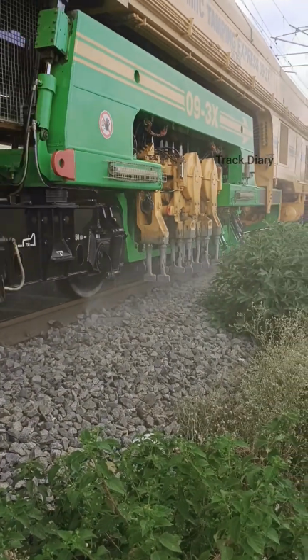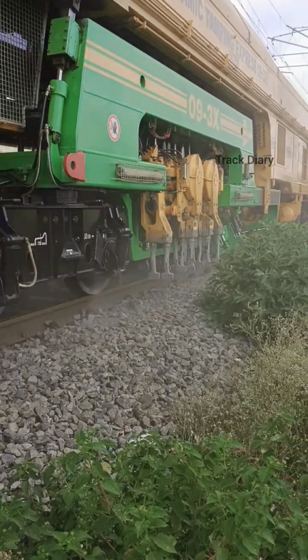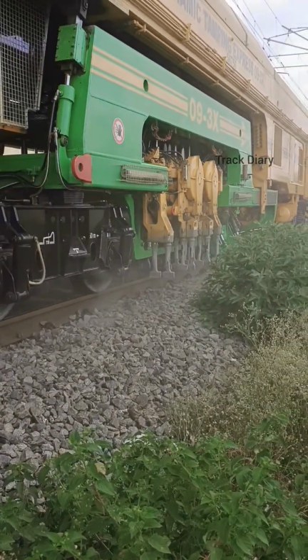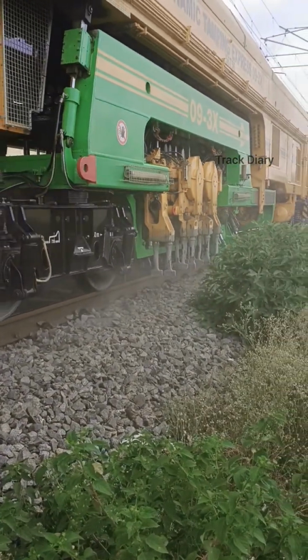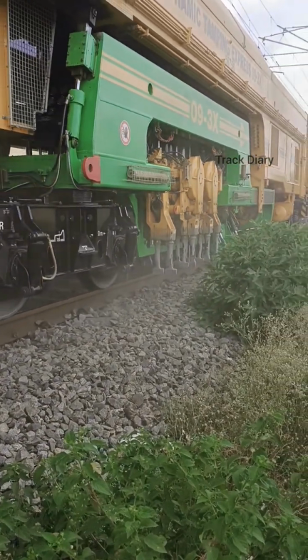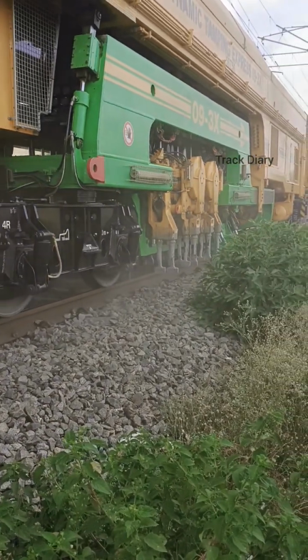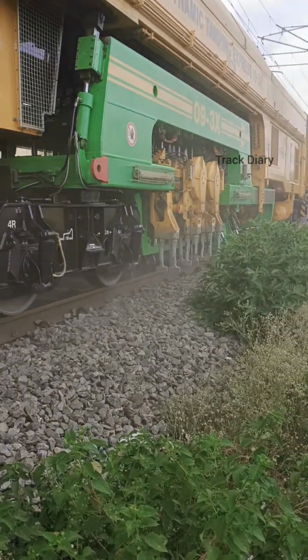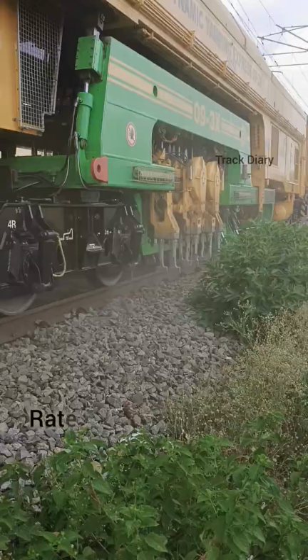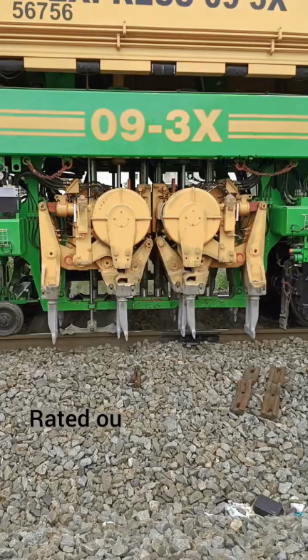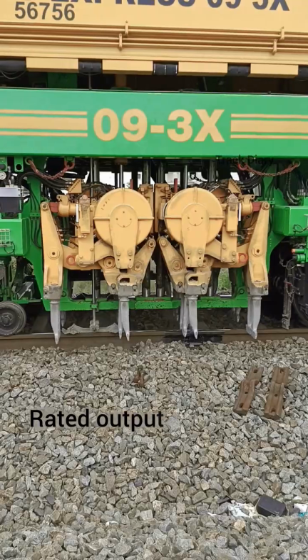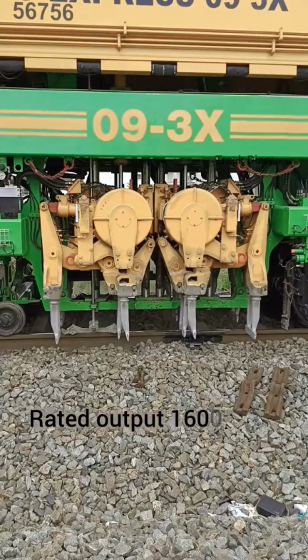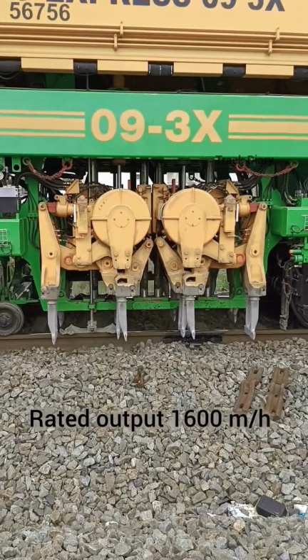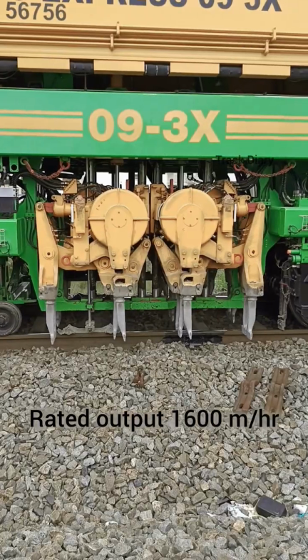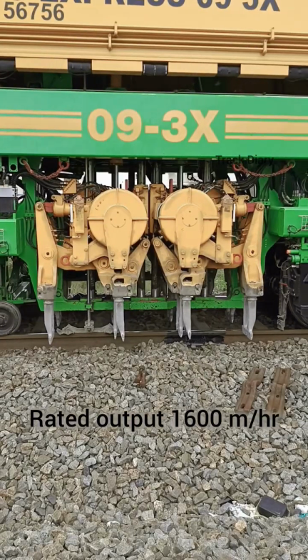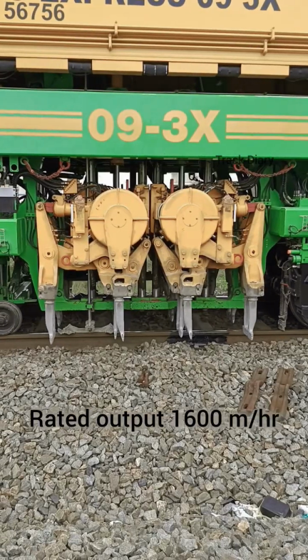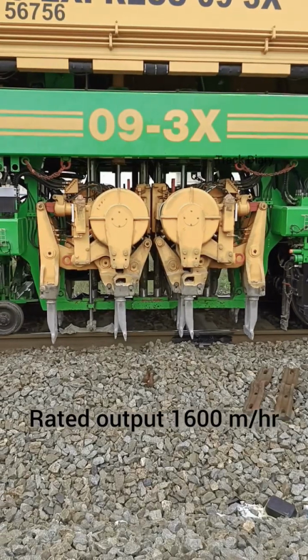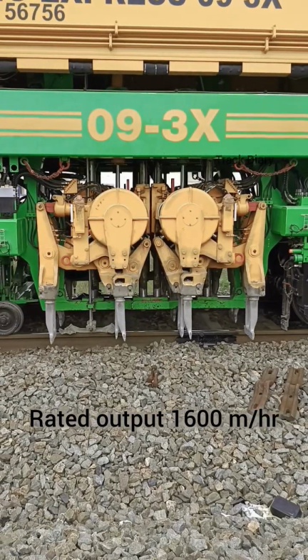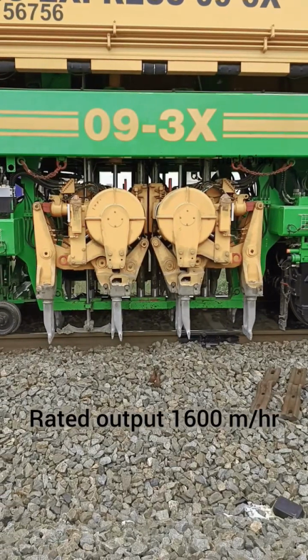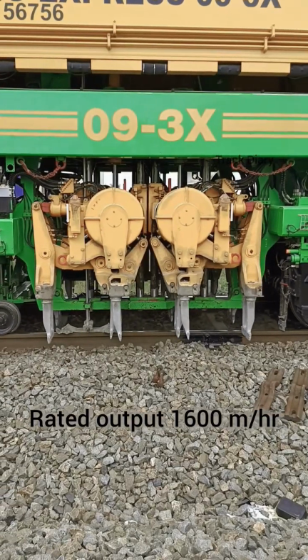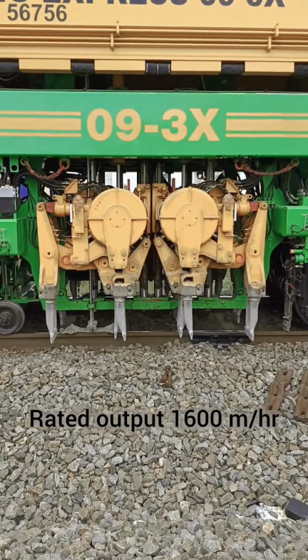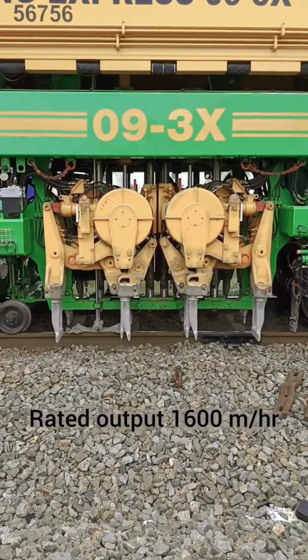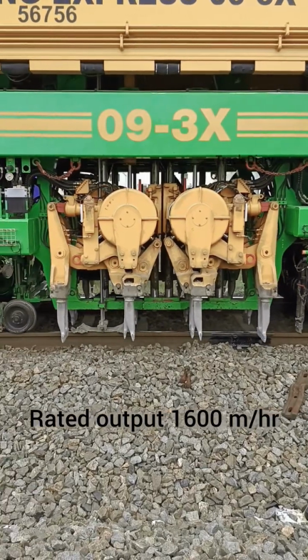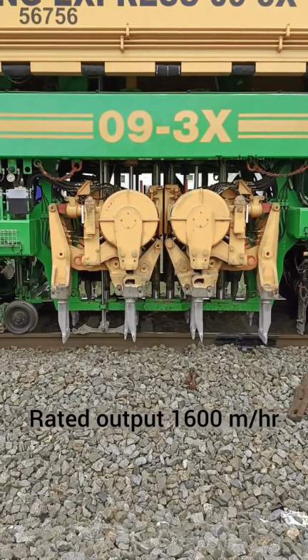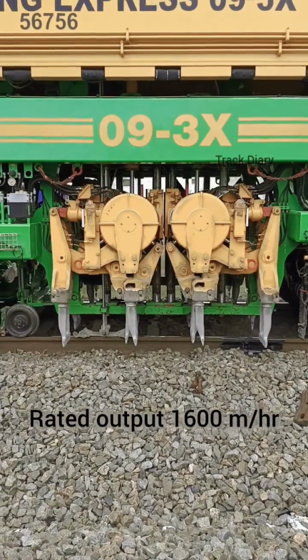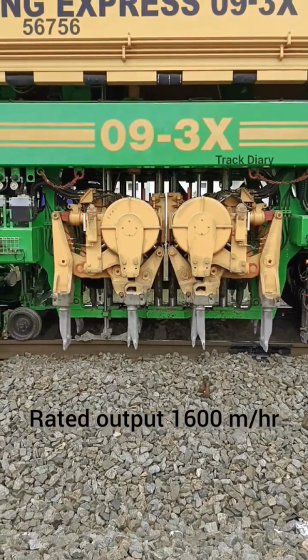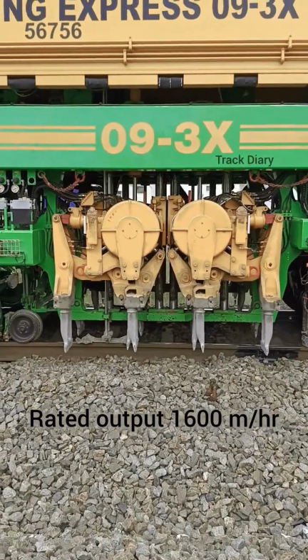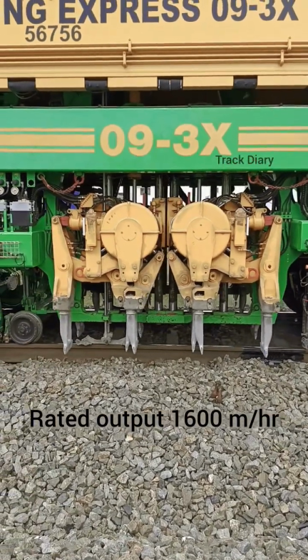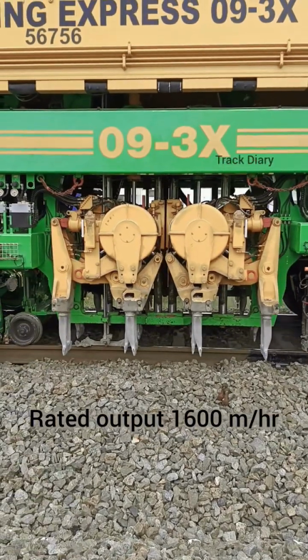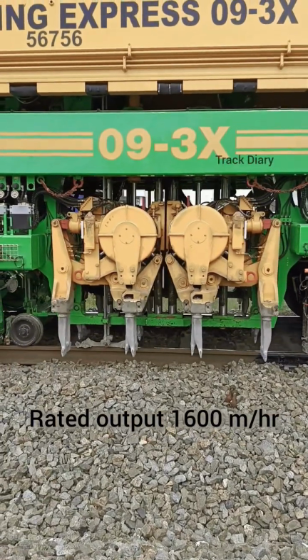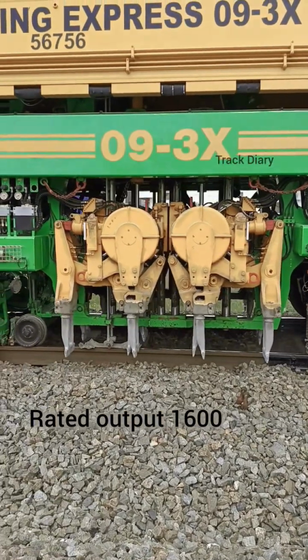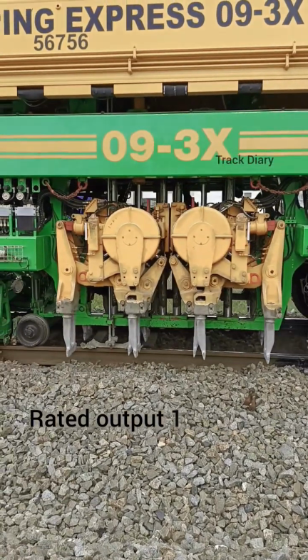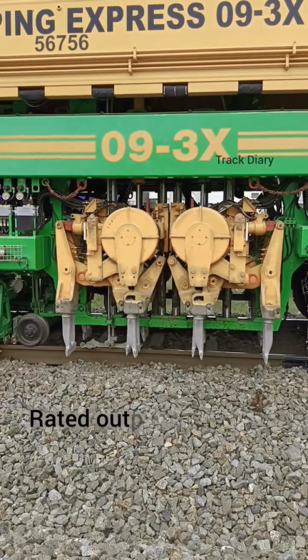The rated output of Tamping Express is 1600 meter per hour.